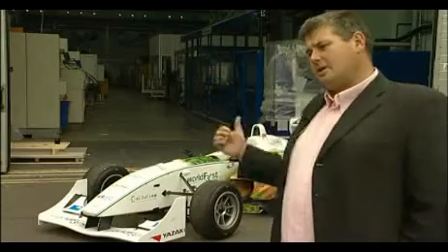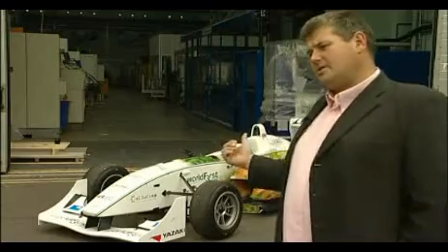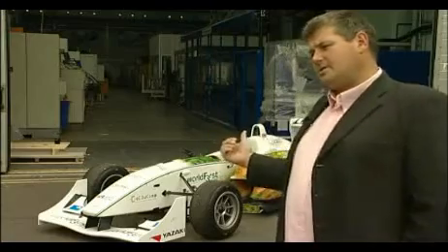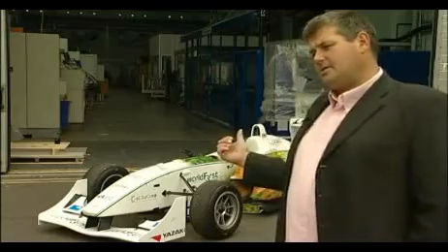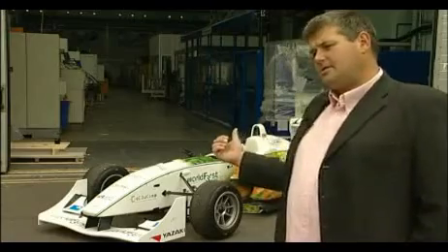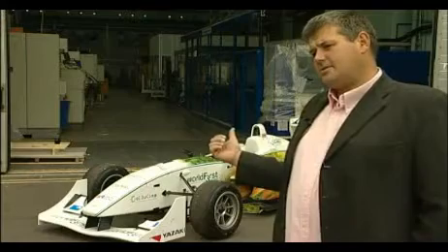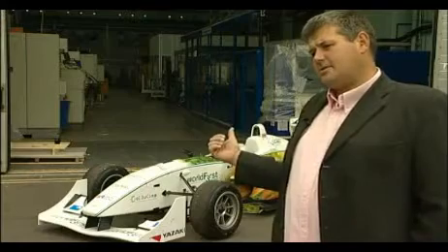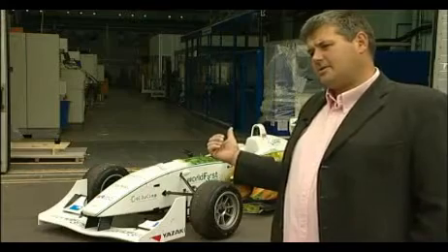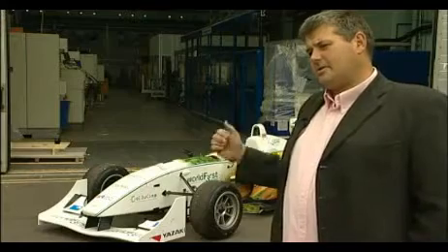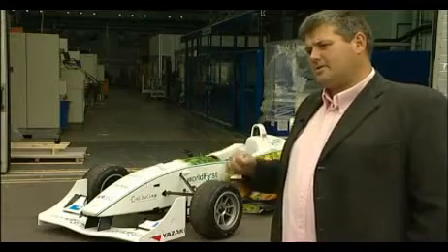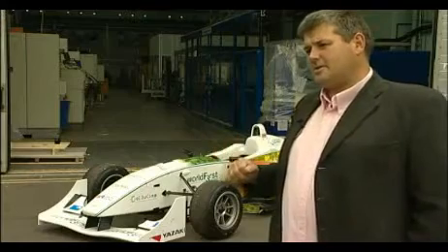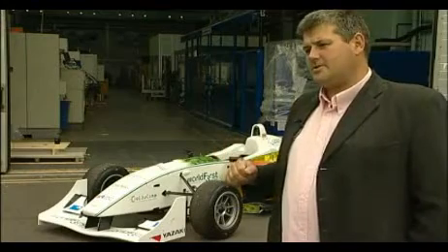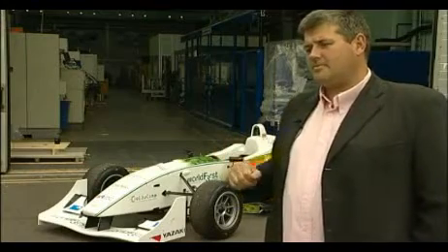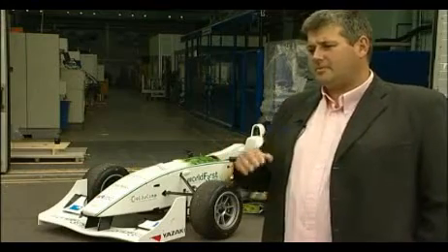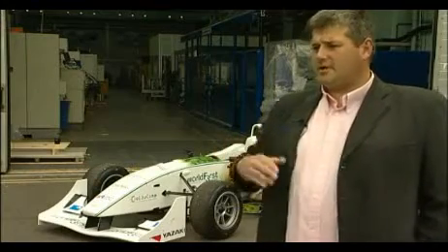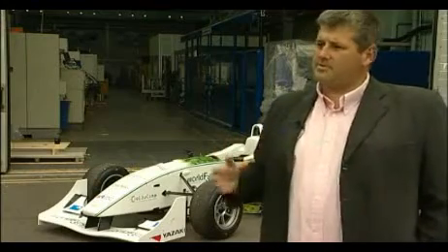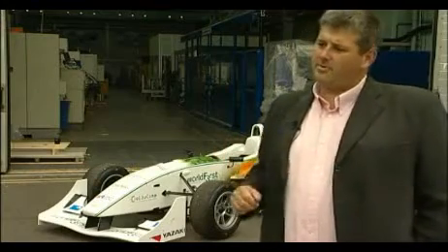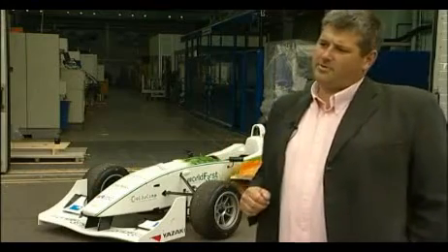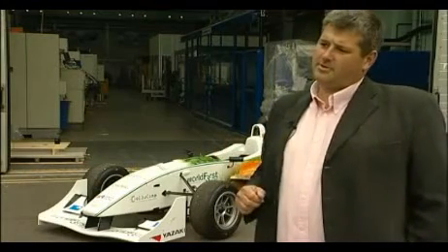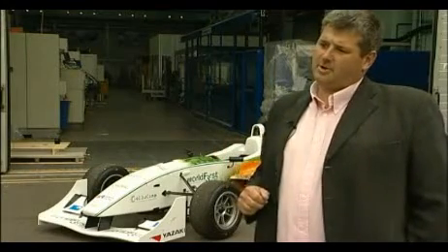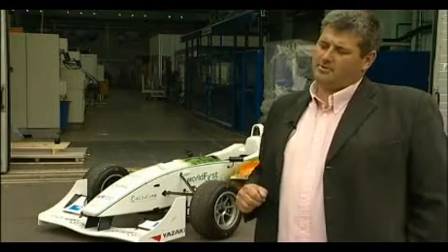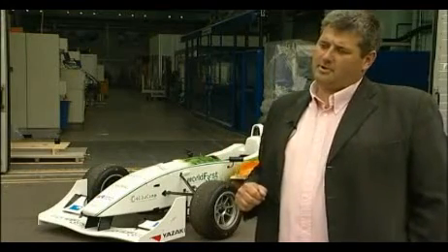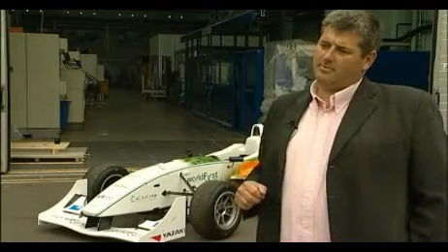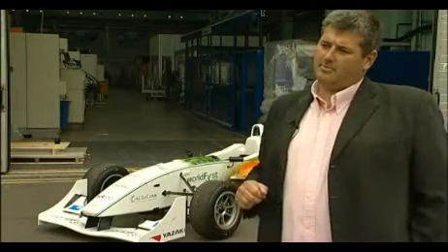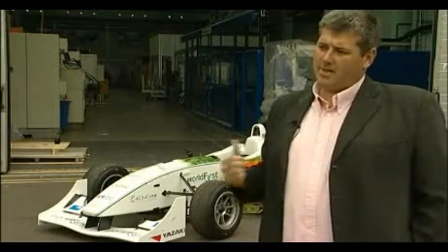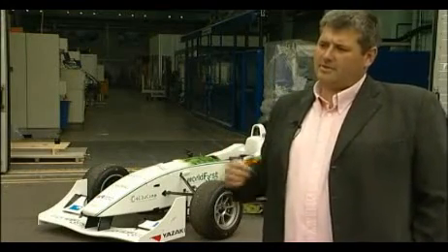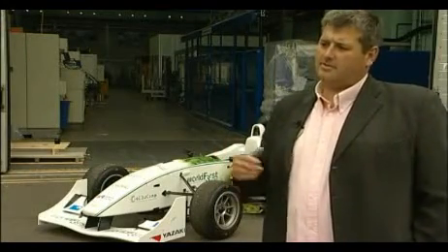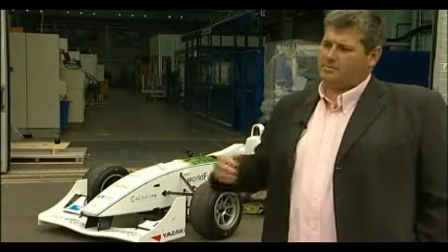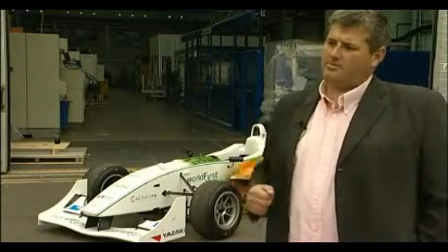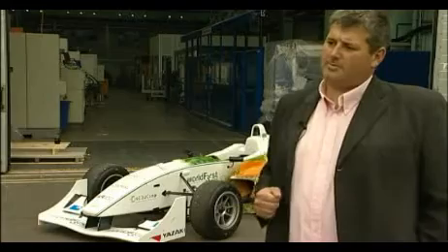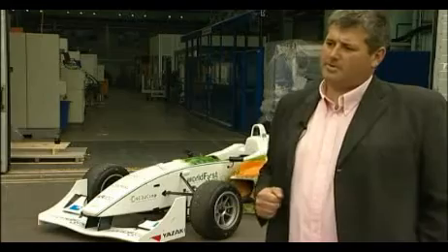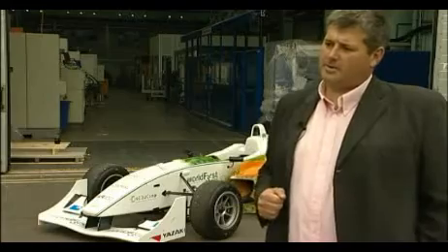The engine is a biodiesel engine, and we're getting similar performance at the moment from that than we would from a petrol car.